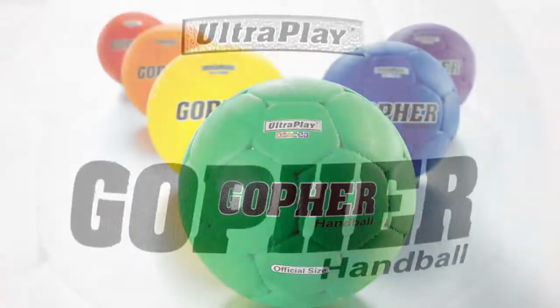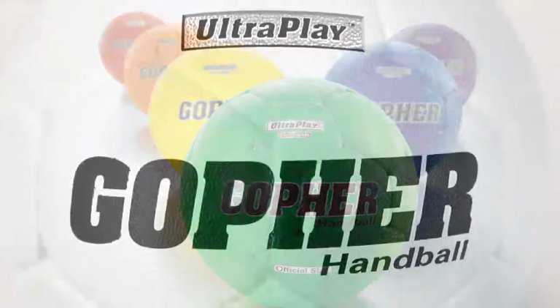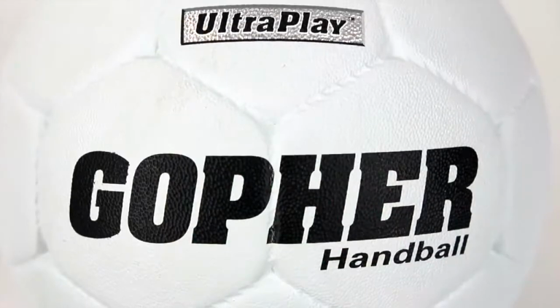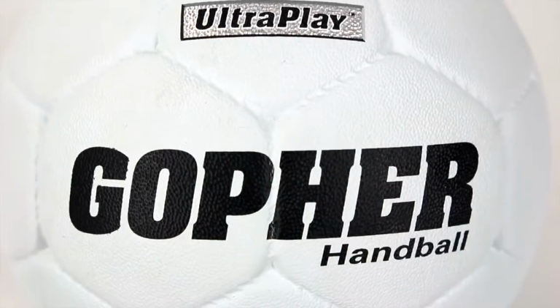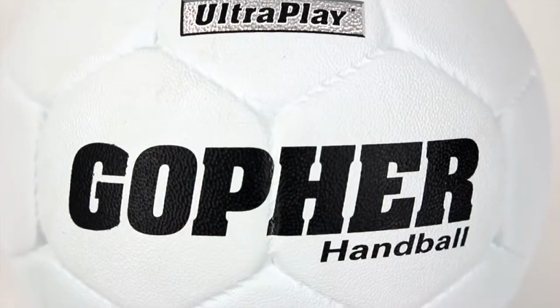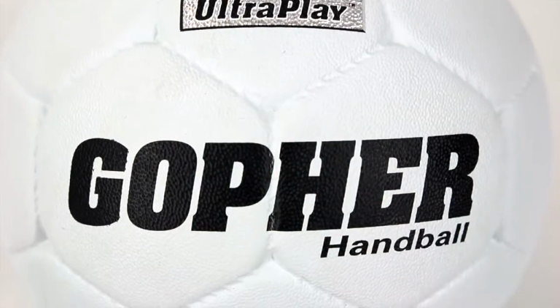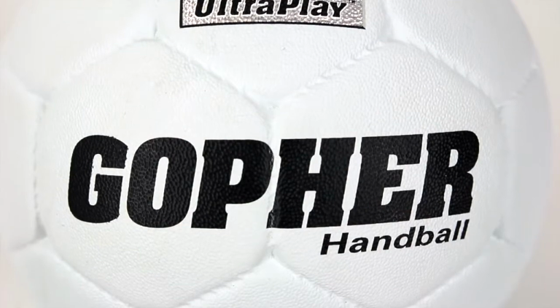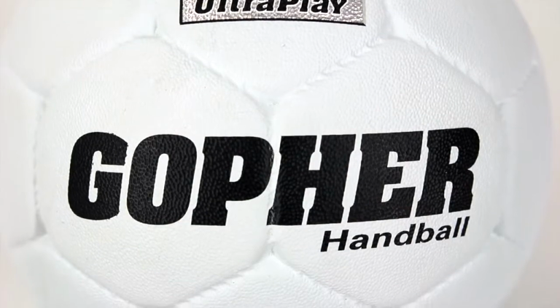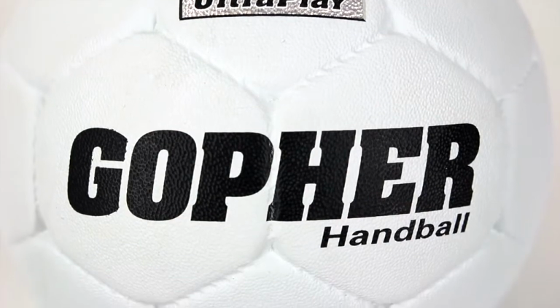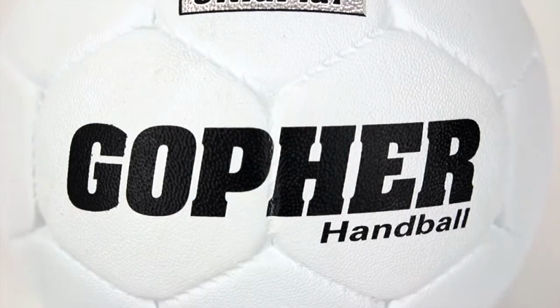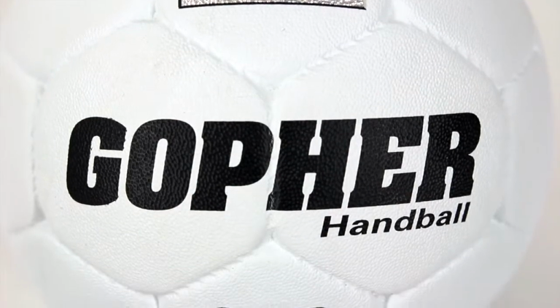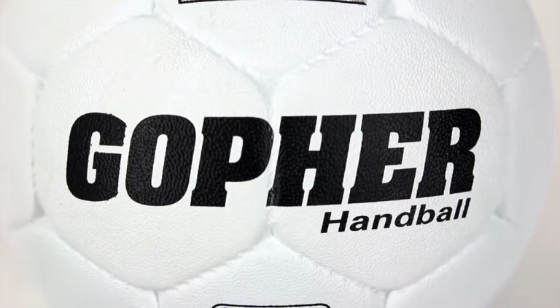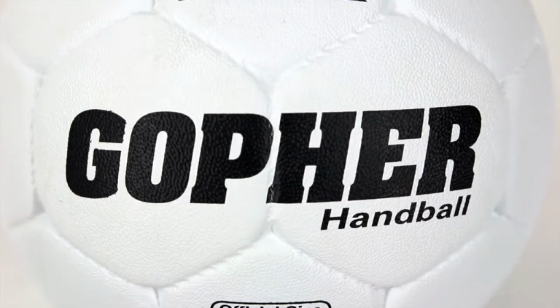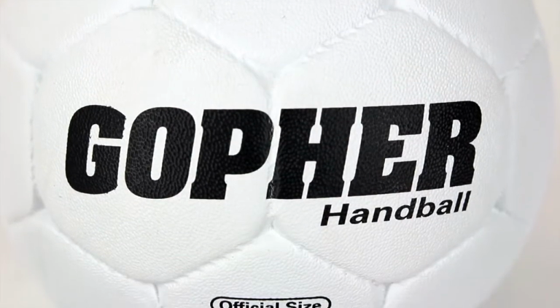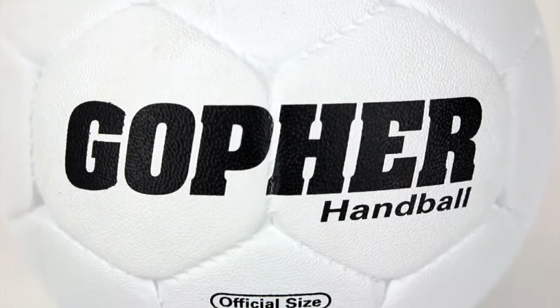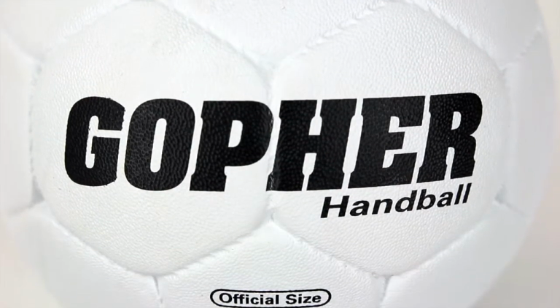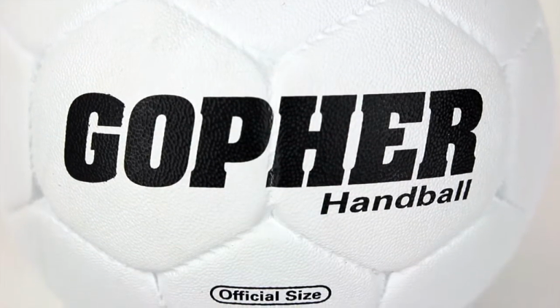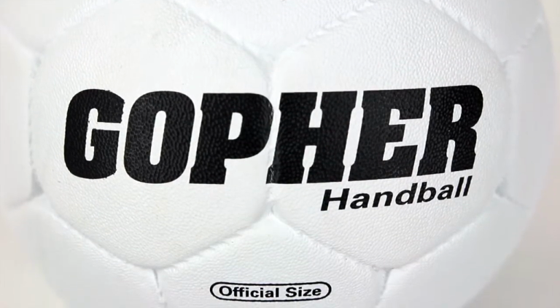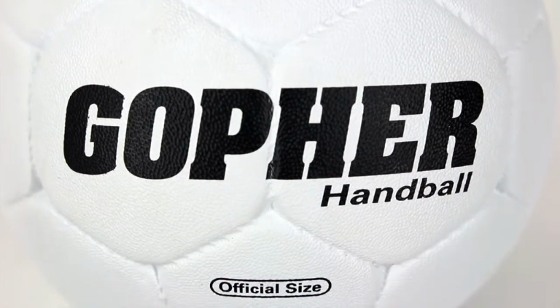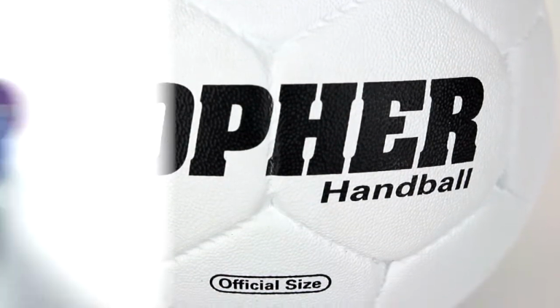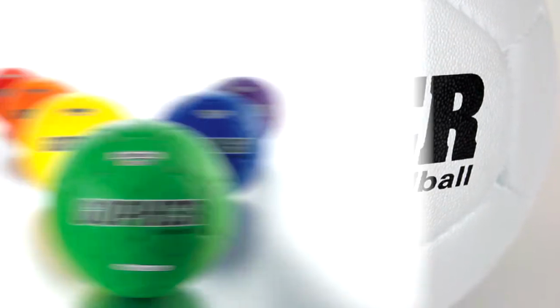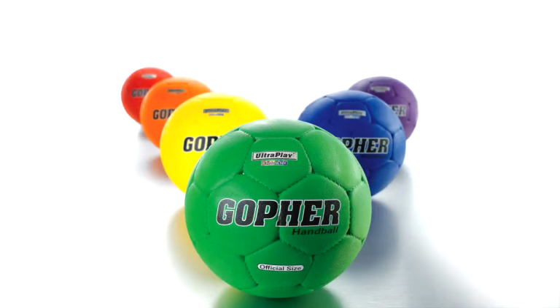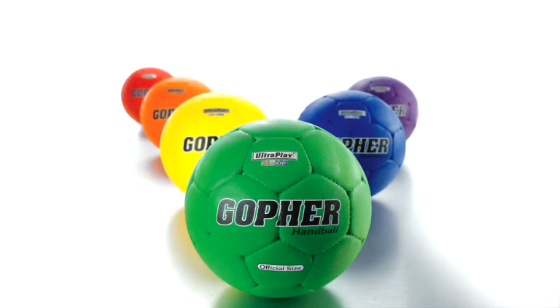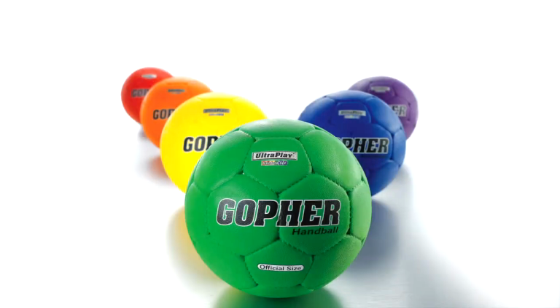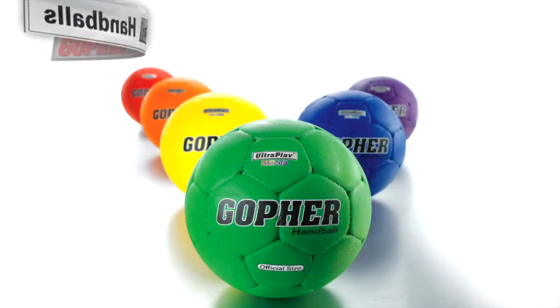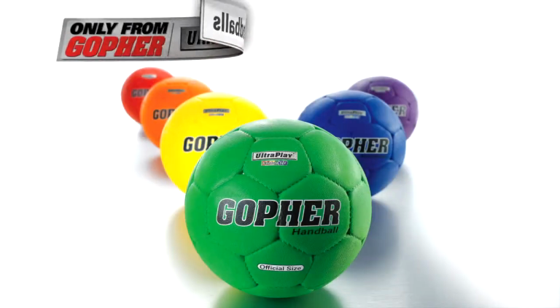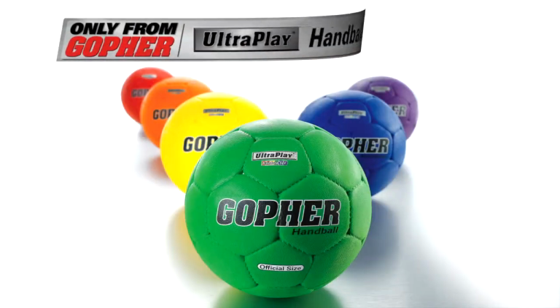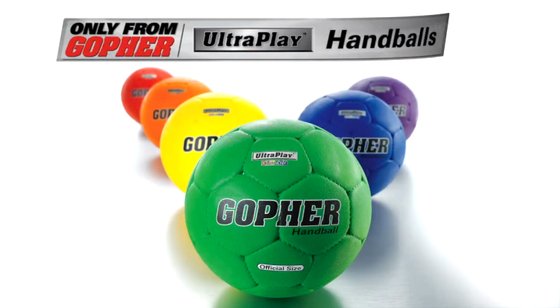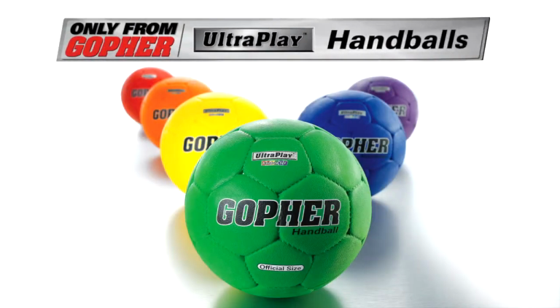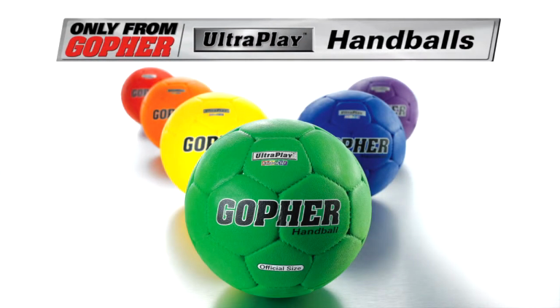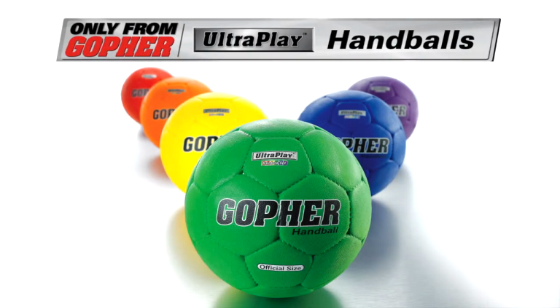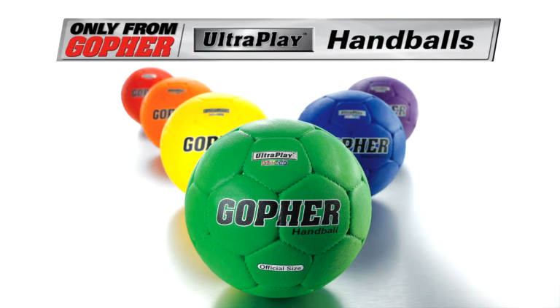Get the best performing, highest quality handball you can buy. Gopher's Ultra Play Handball, only from Gopher.